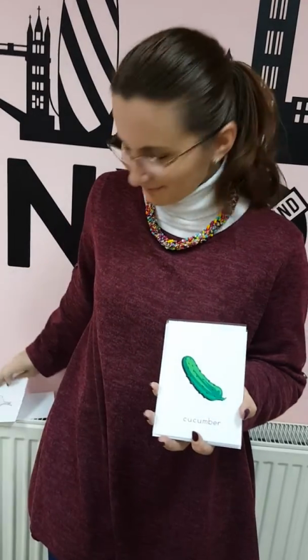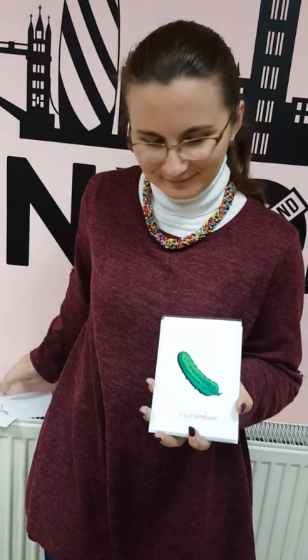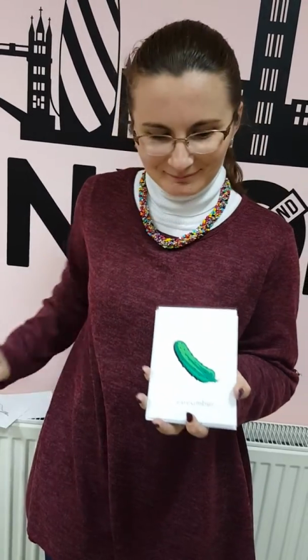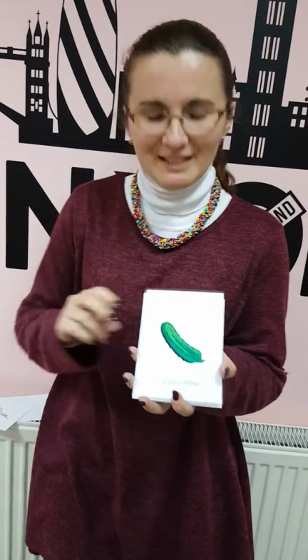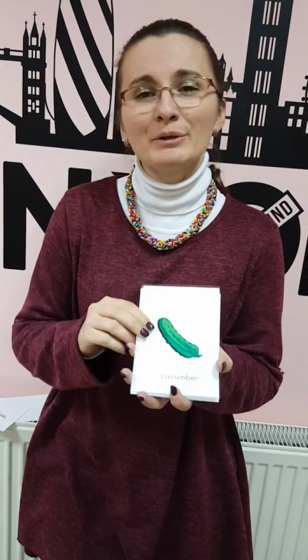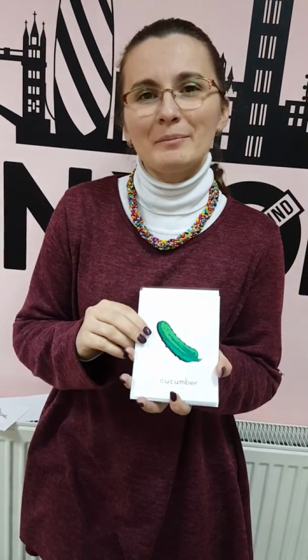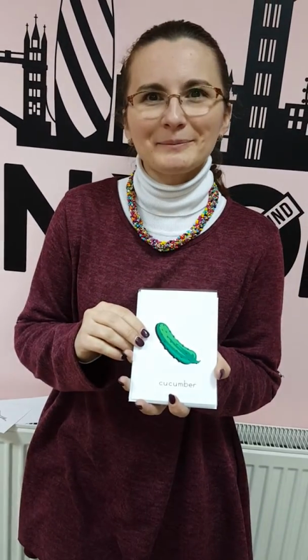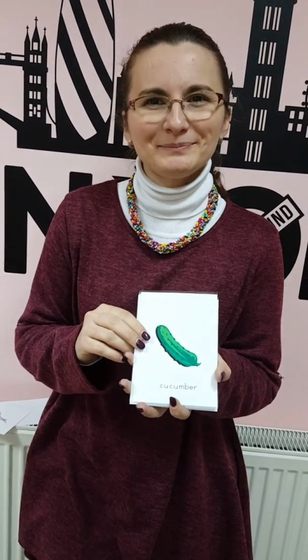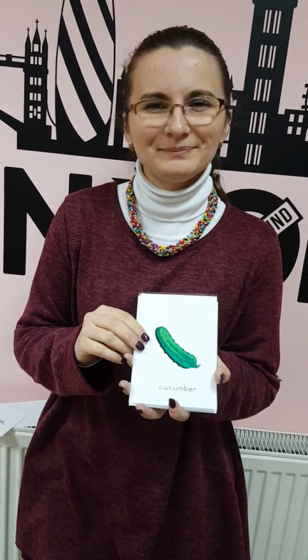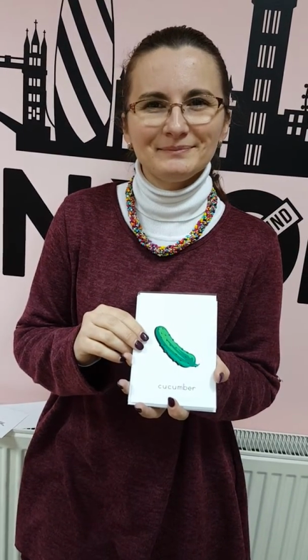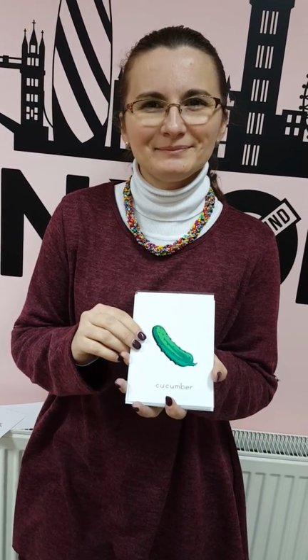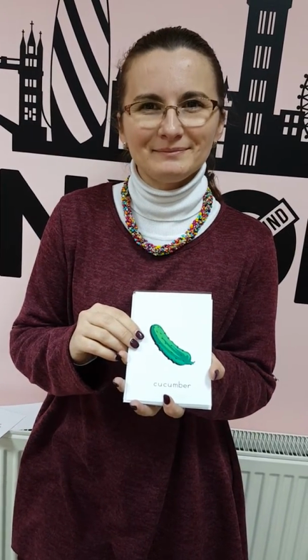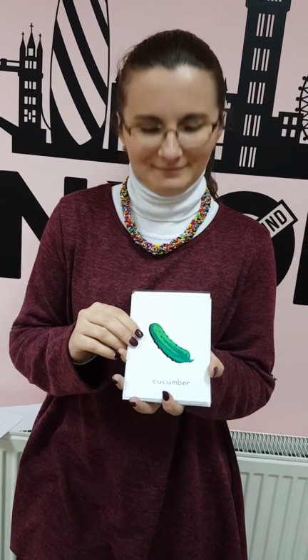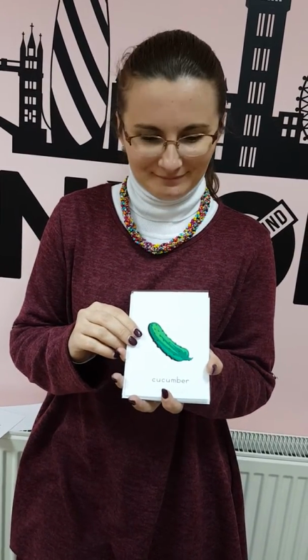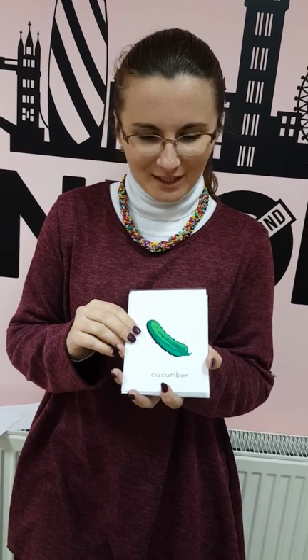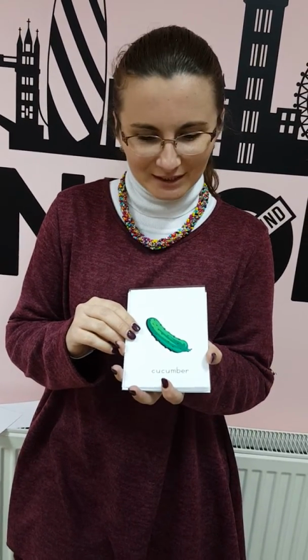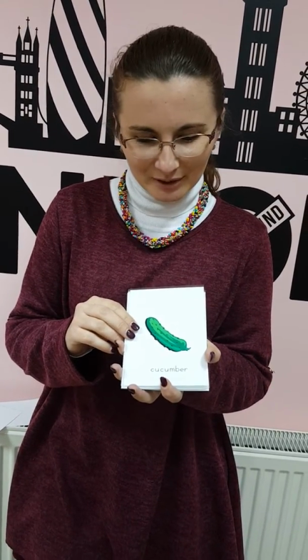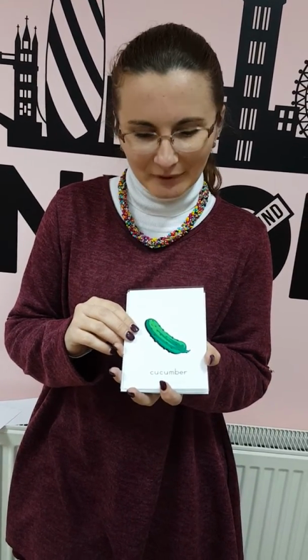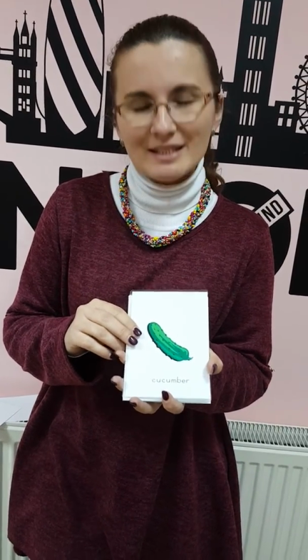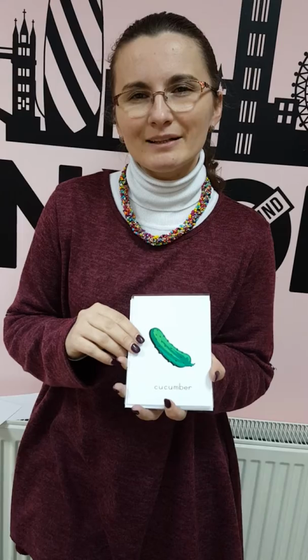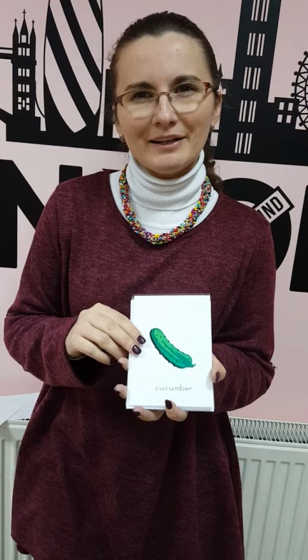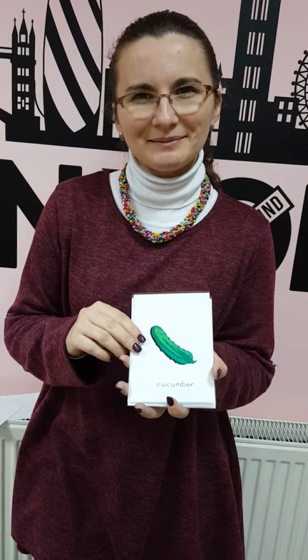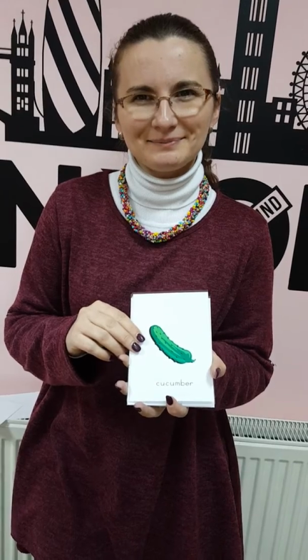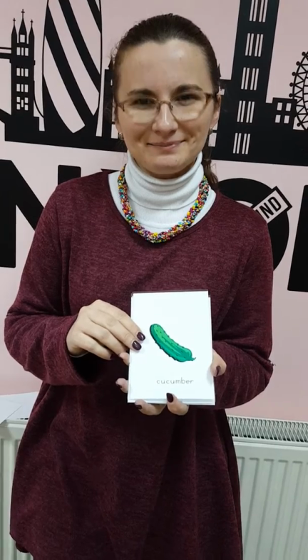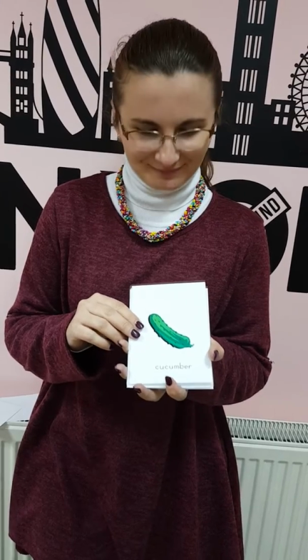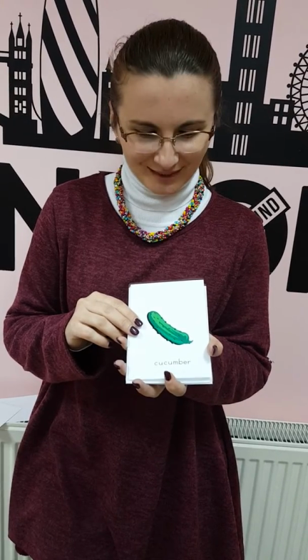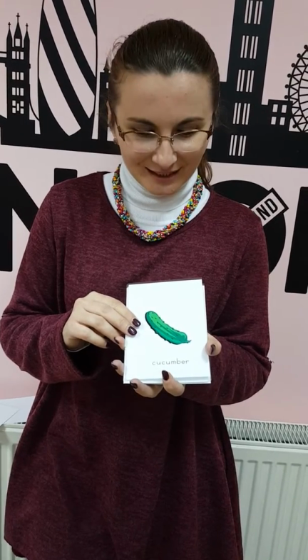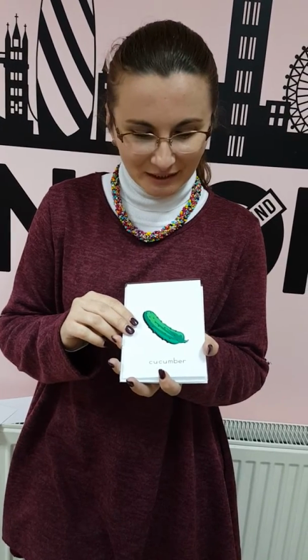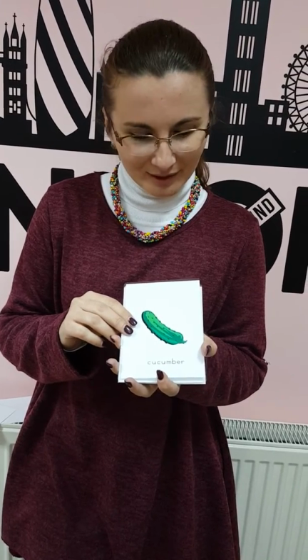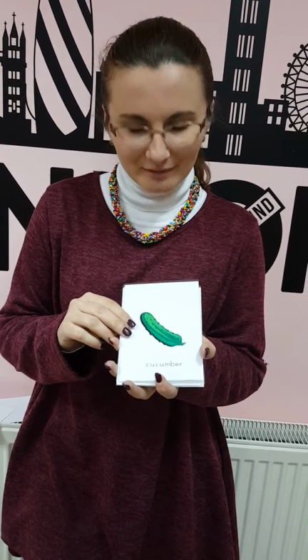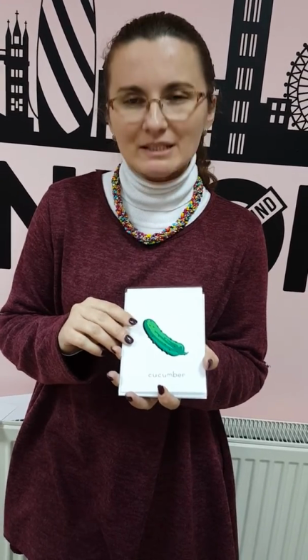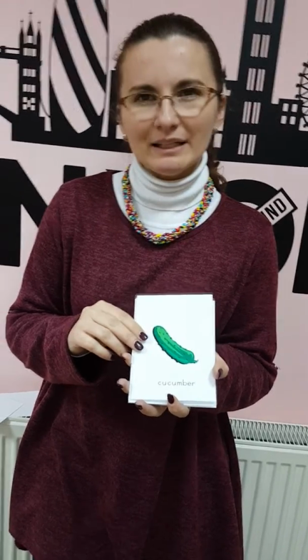What's this? This is cucumber. And where is the cucumber? The cucumber is in the garden. What colour is it? The cucumber is green.